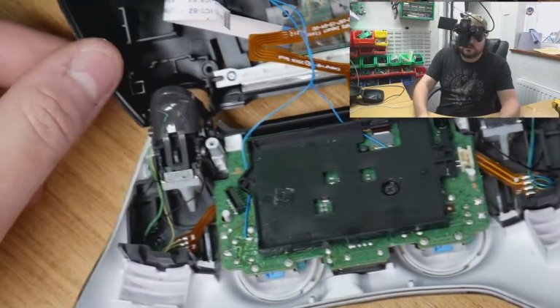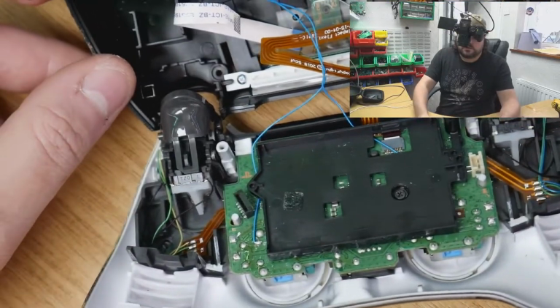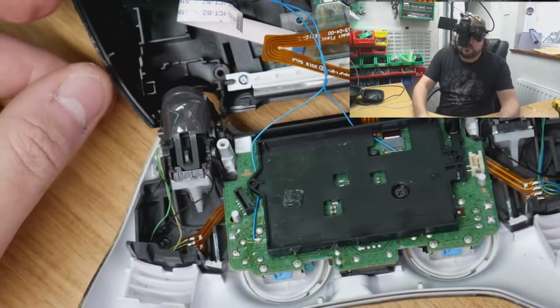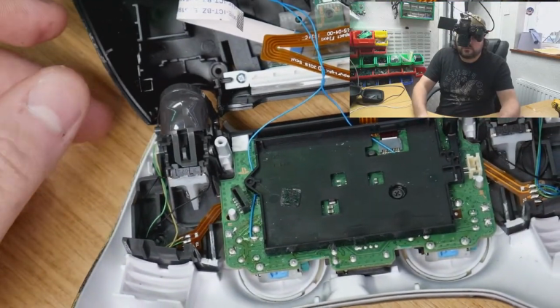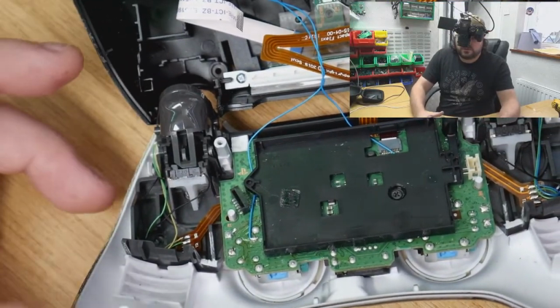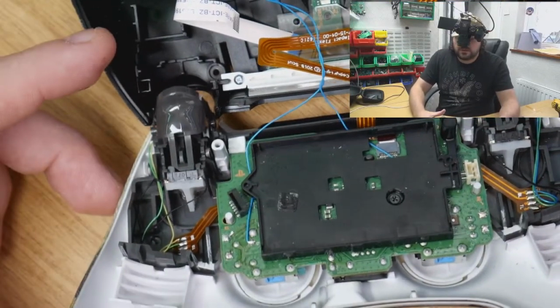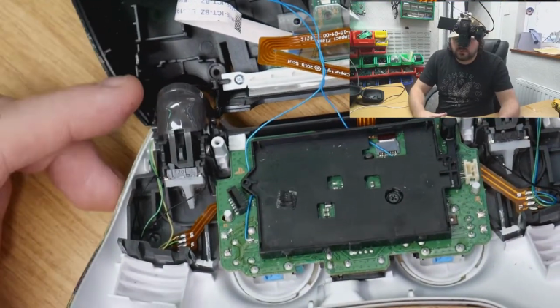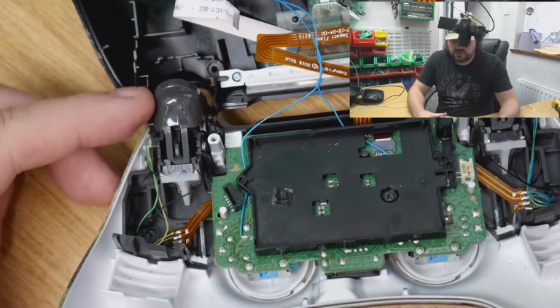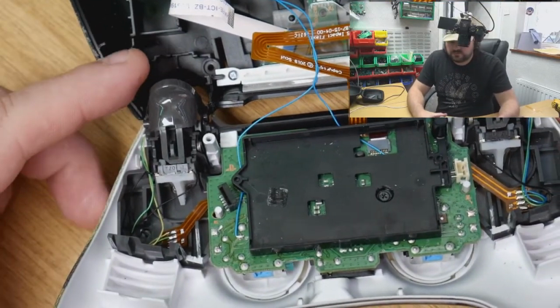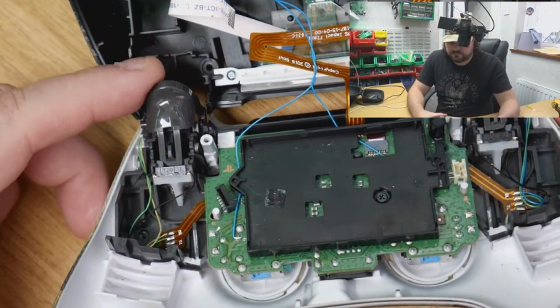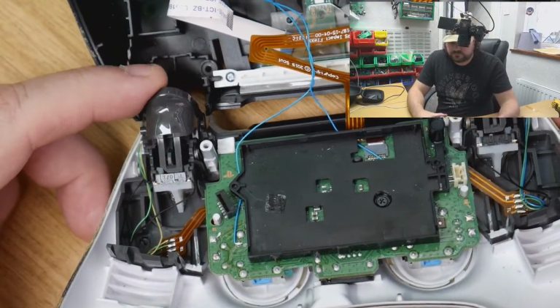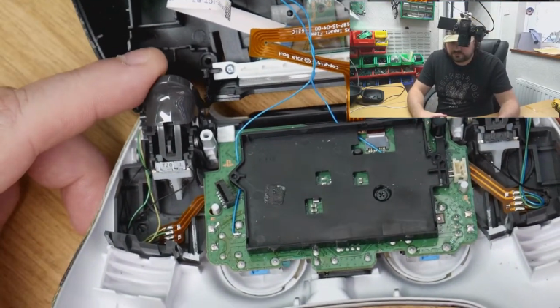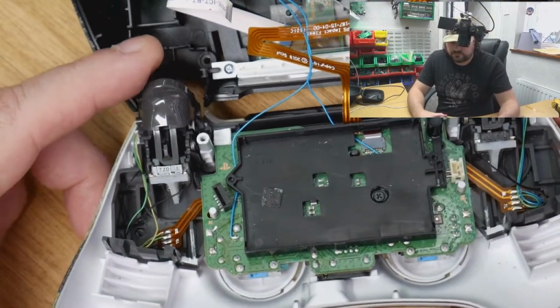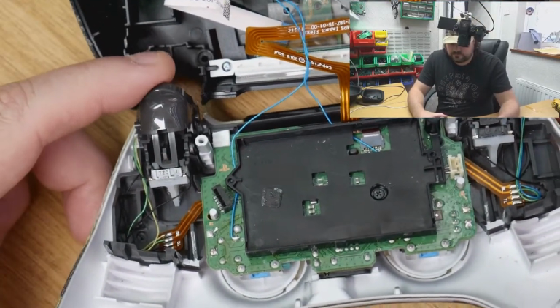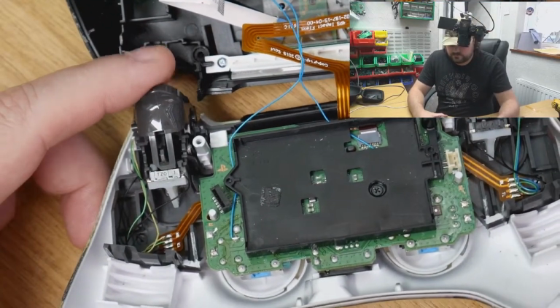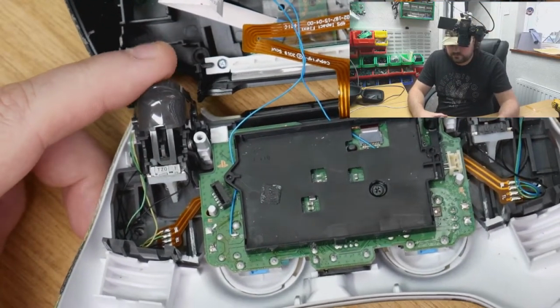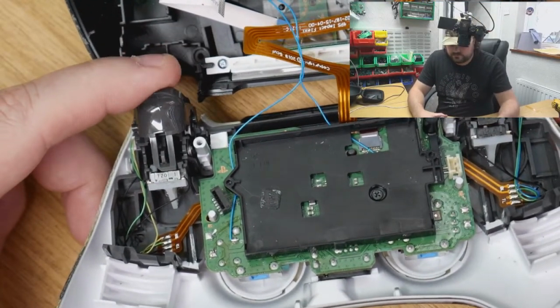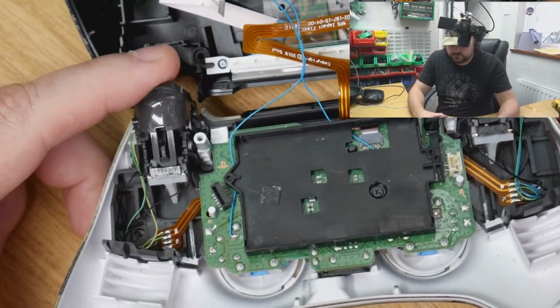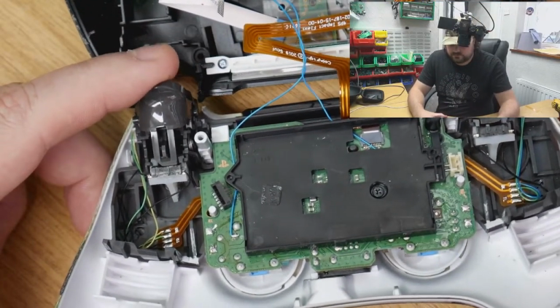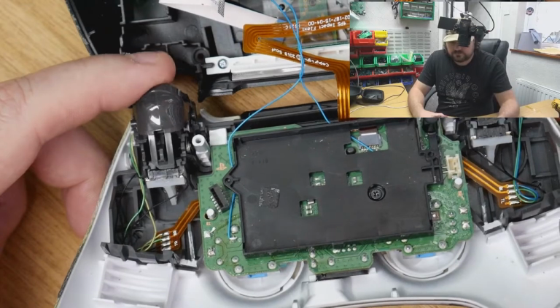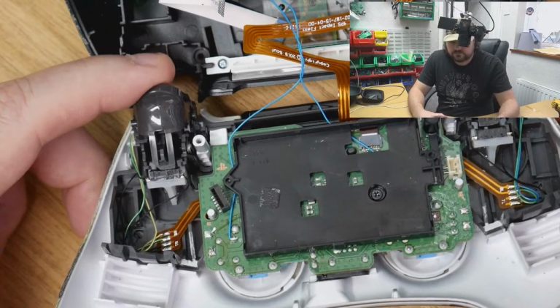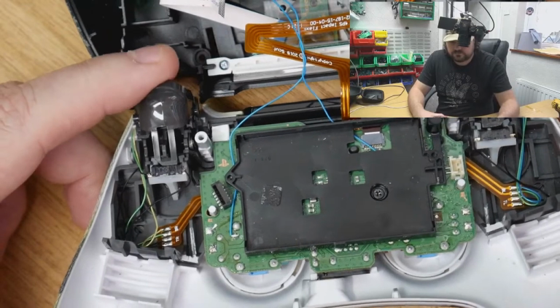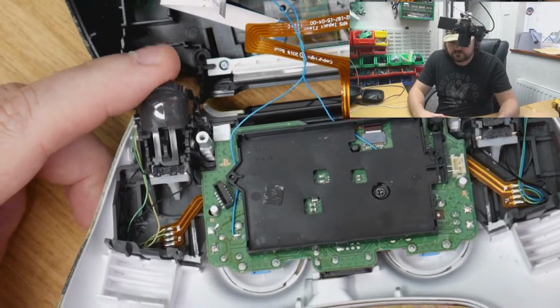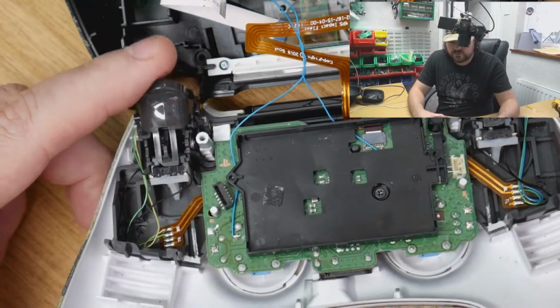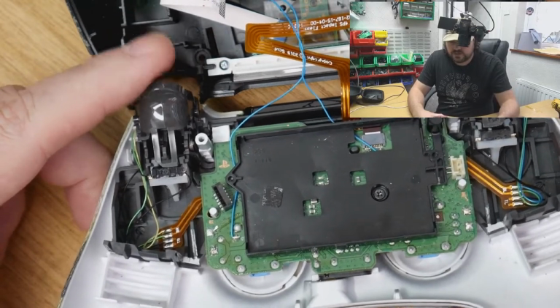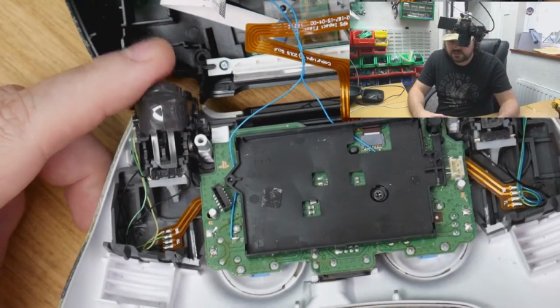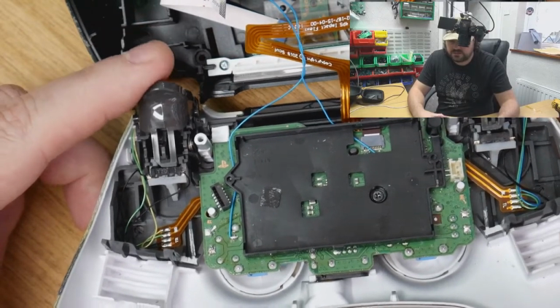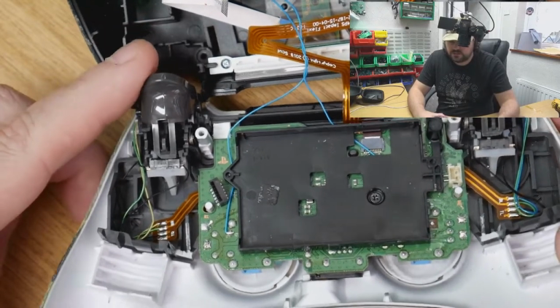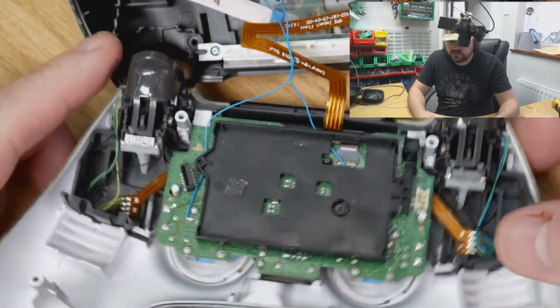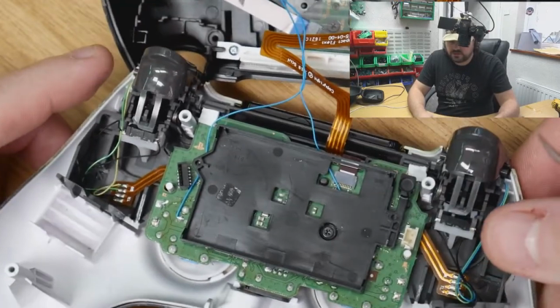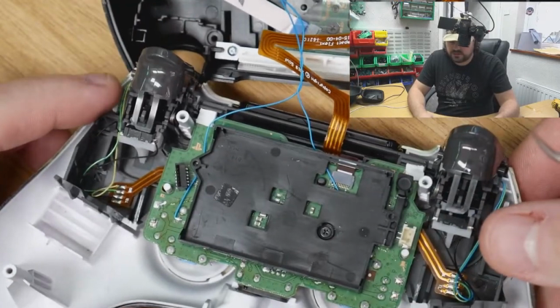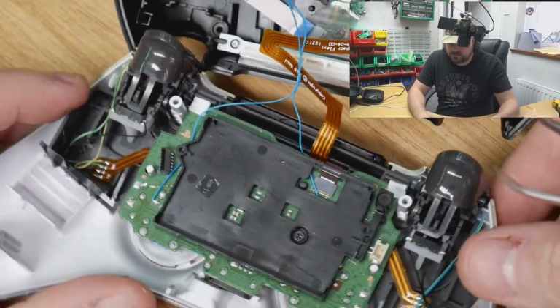On the right one — nothing there. This is going to be a quick and easy repair.